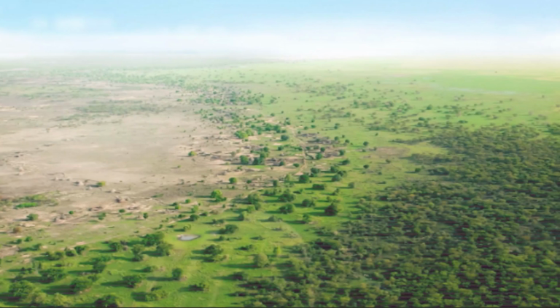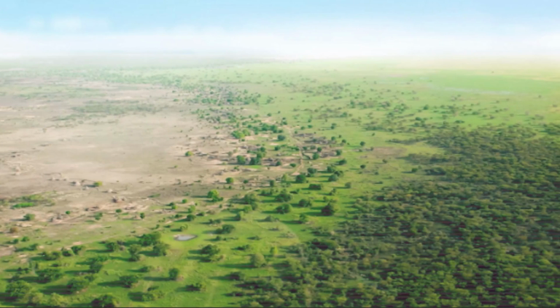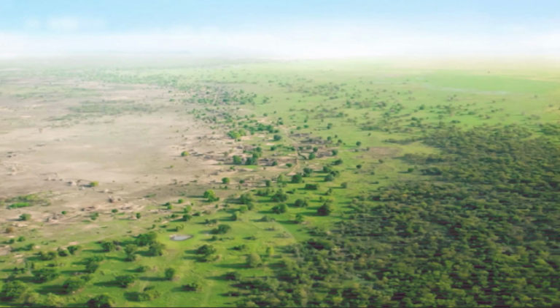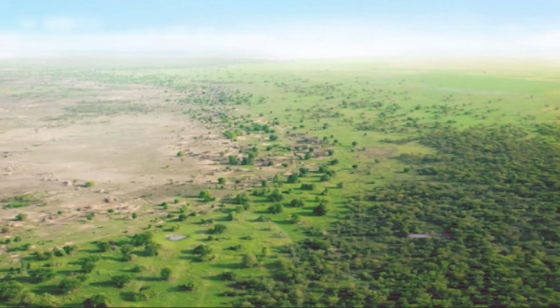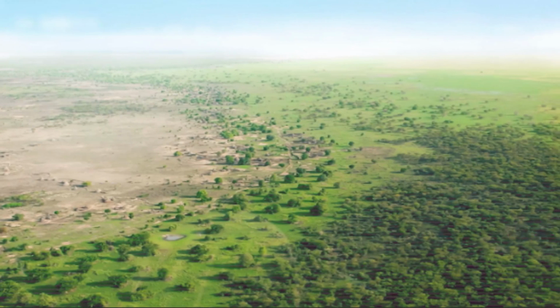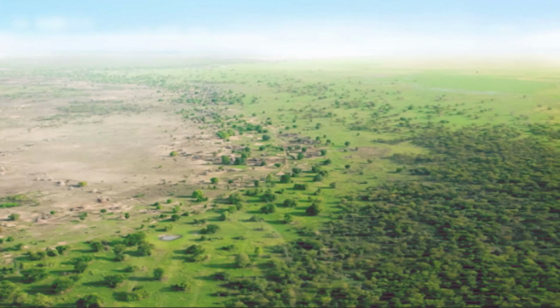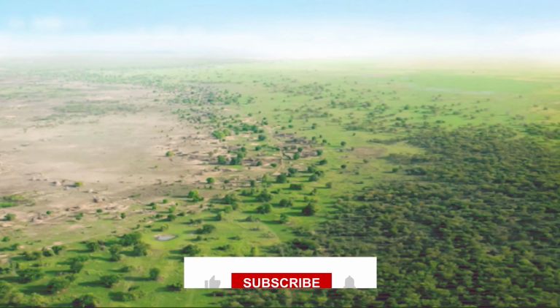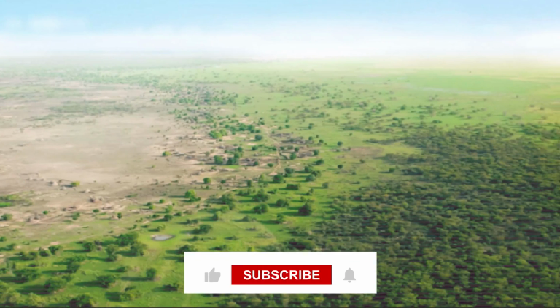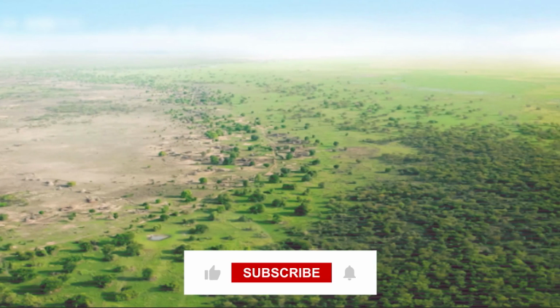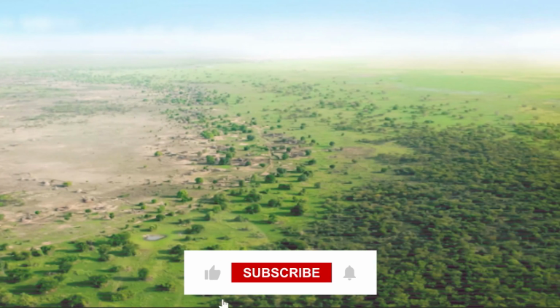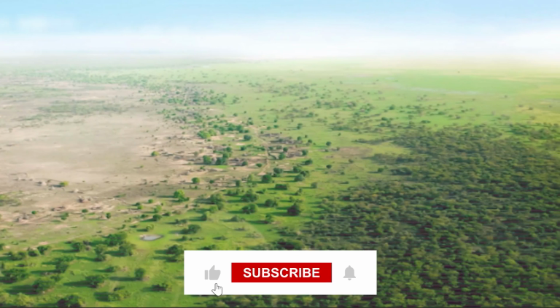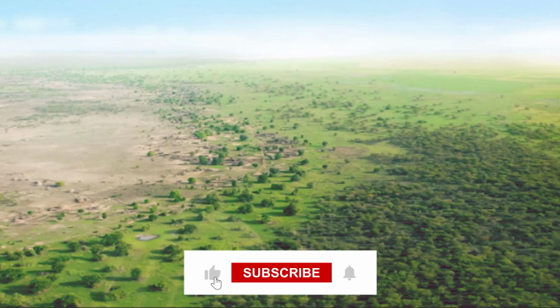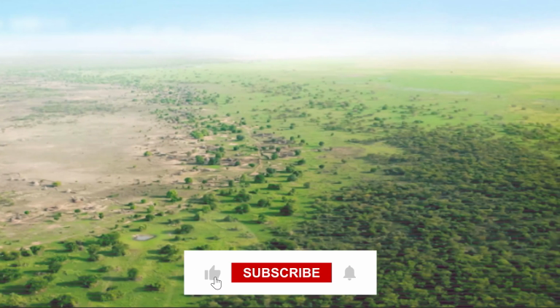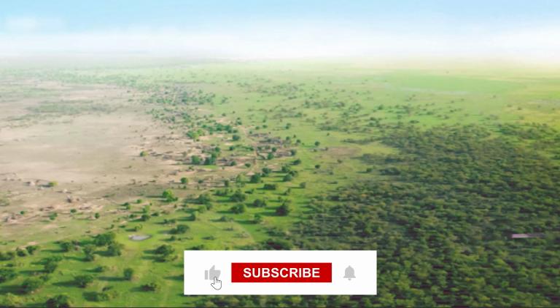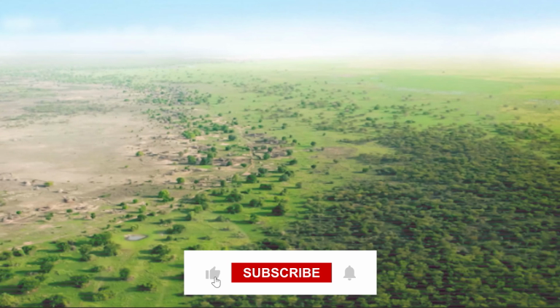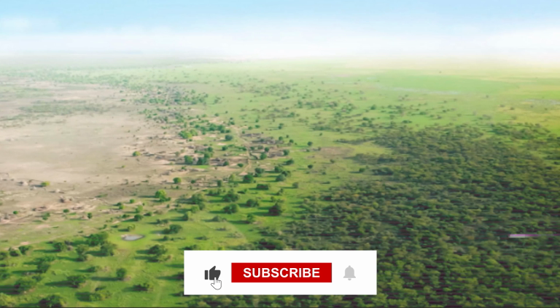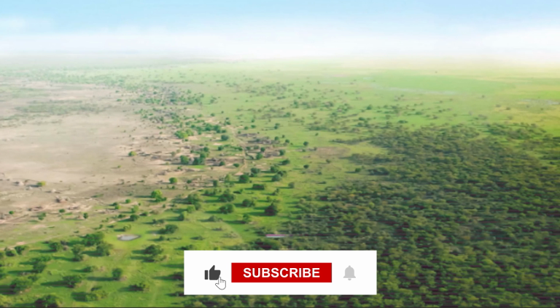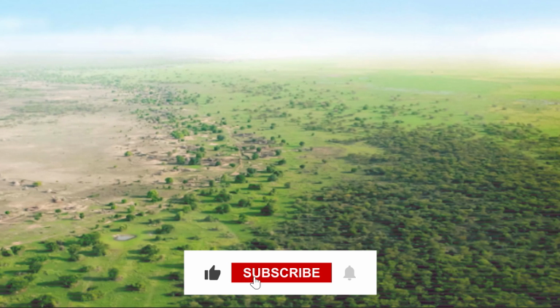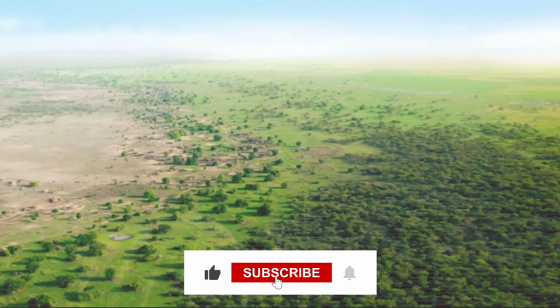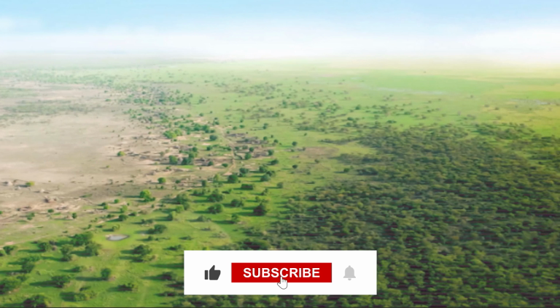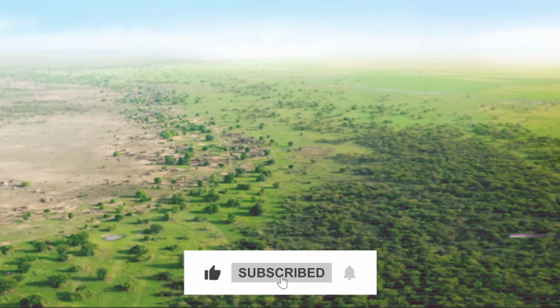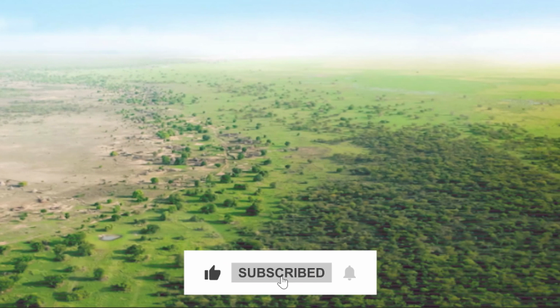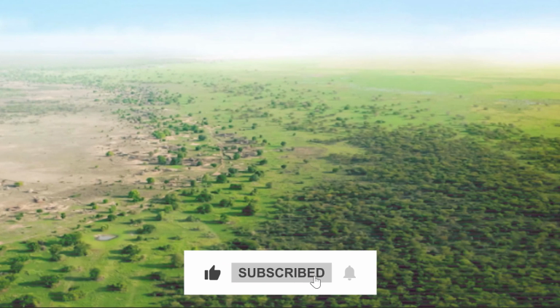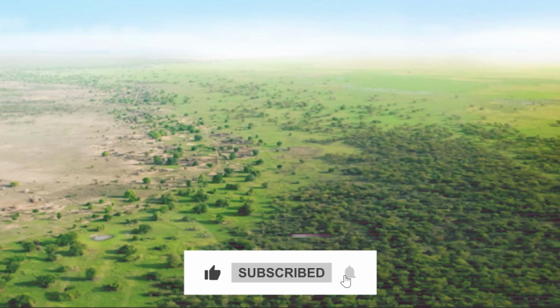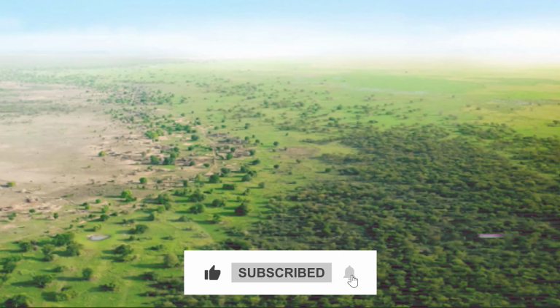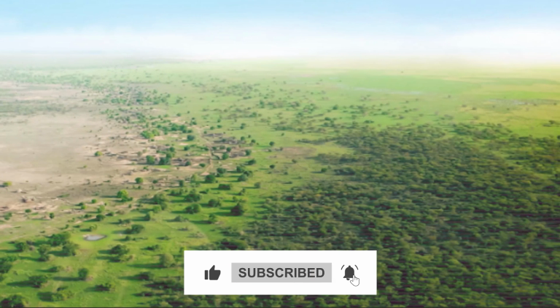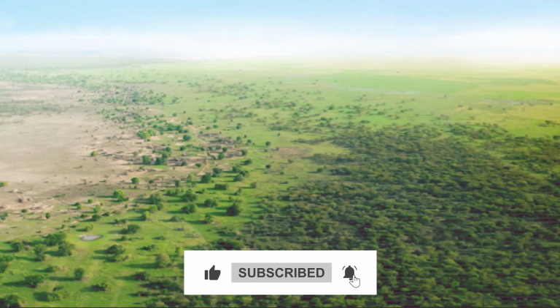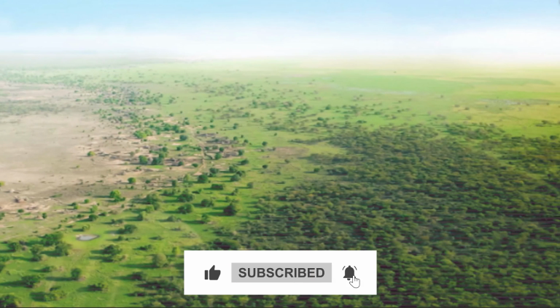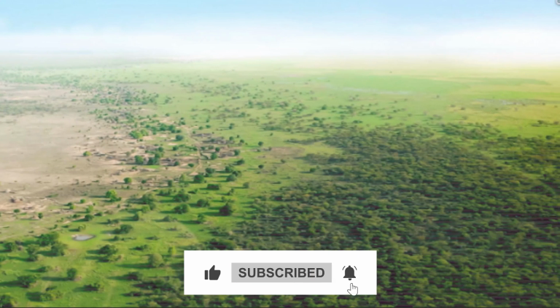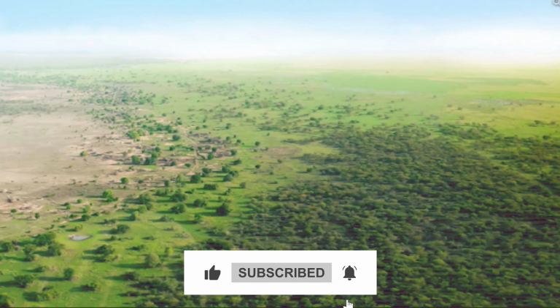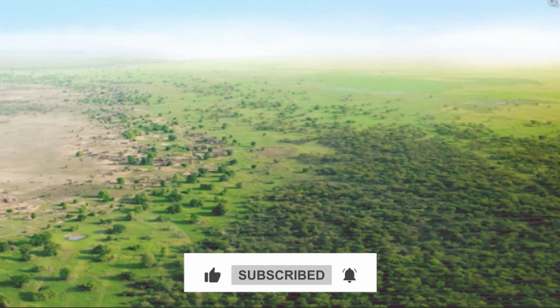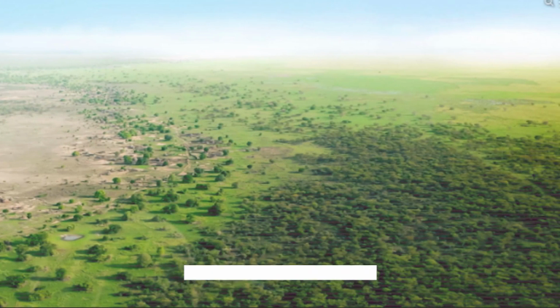If you want to know more about this project, make sure to like and subscribe to the channel for updates. See you next time!